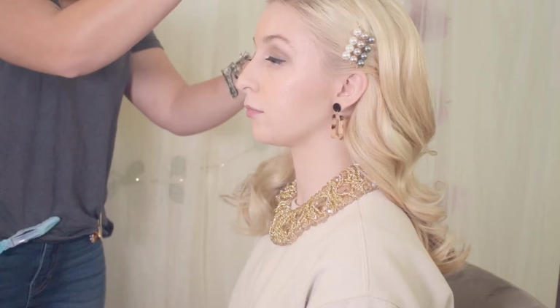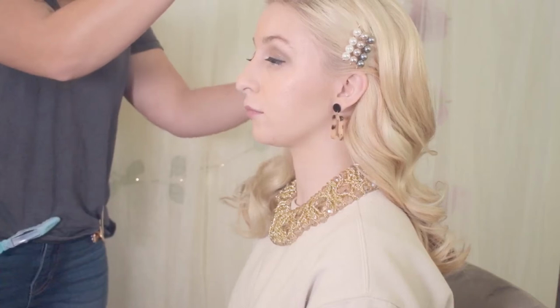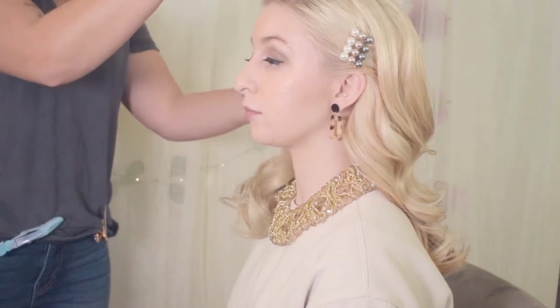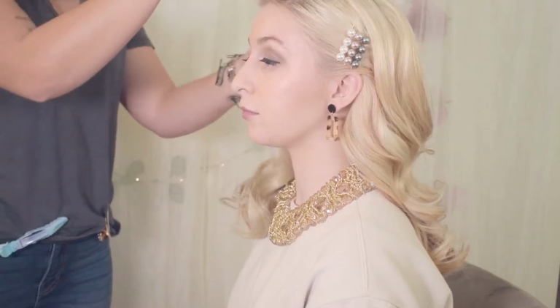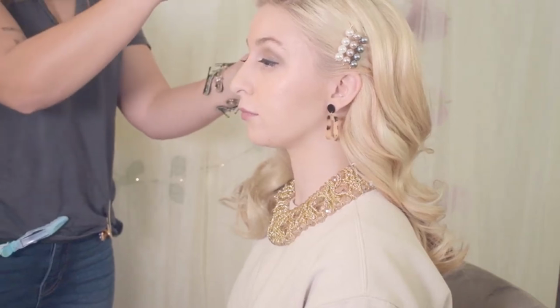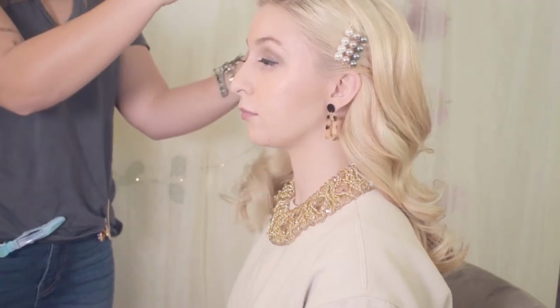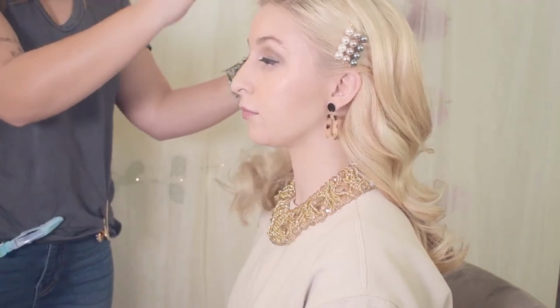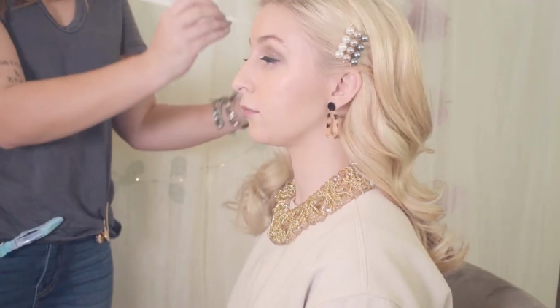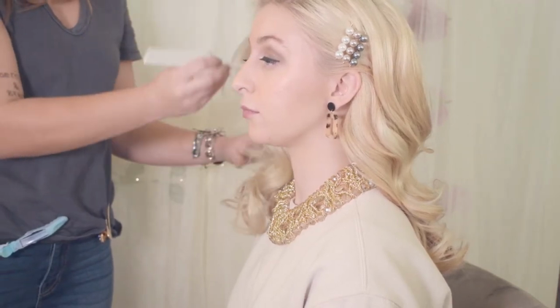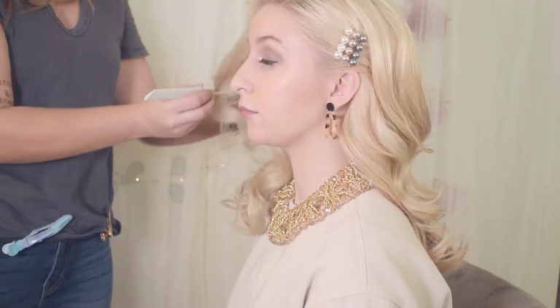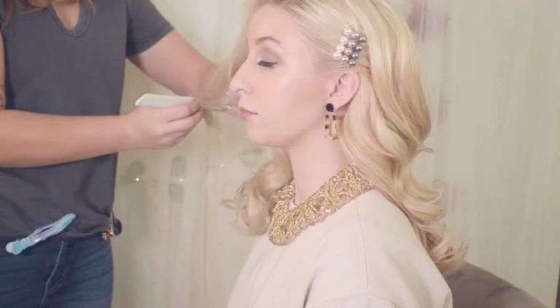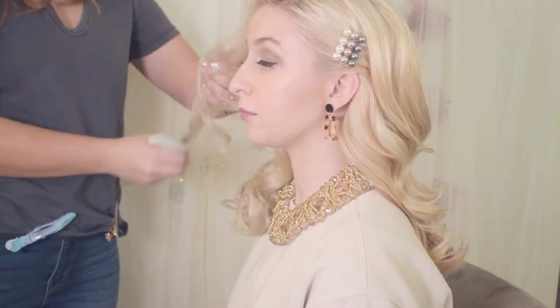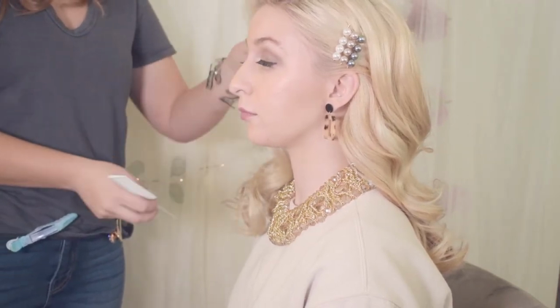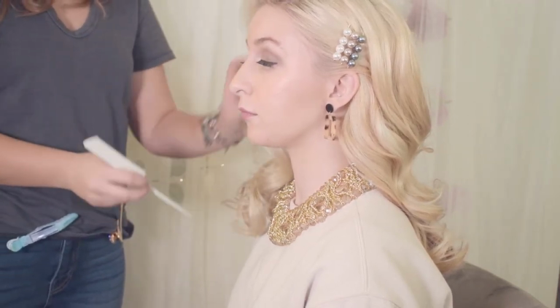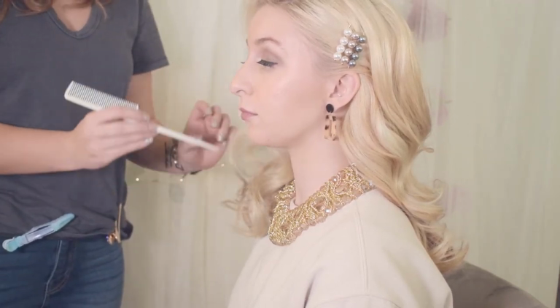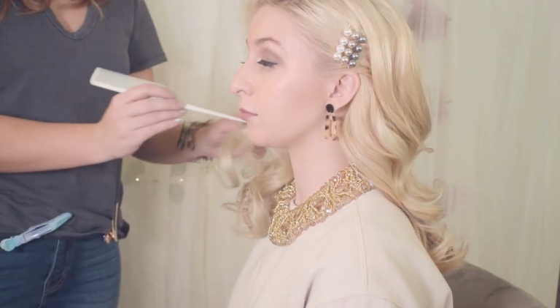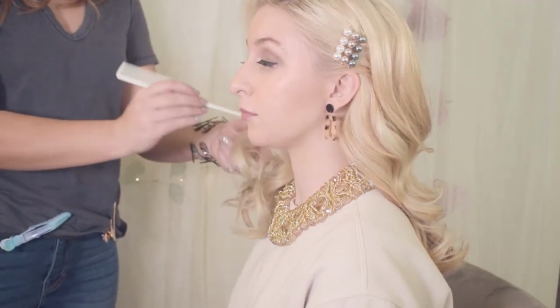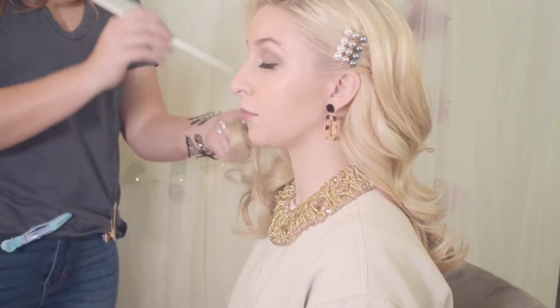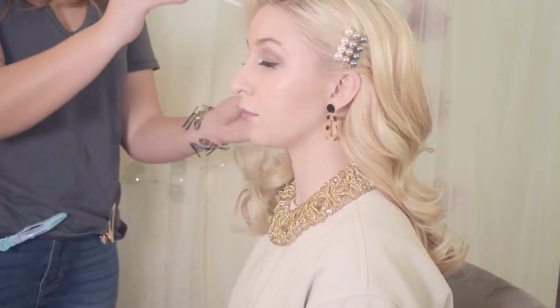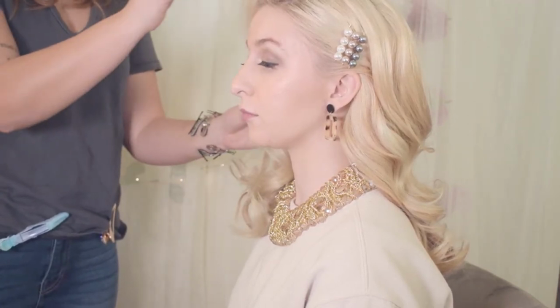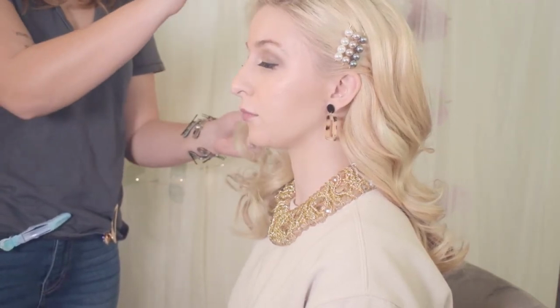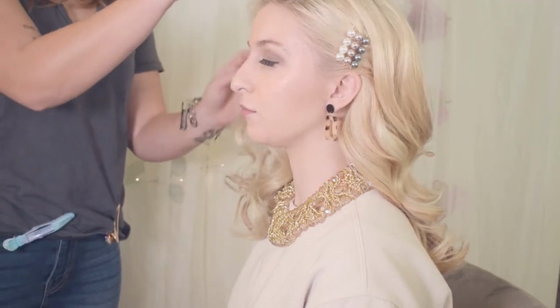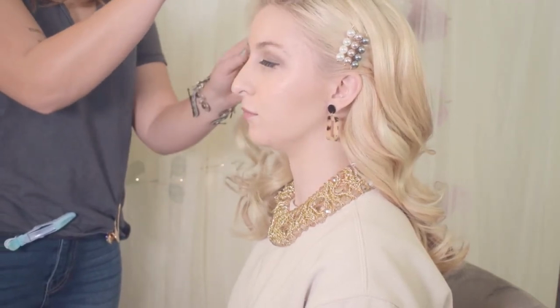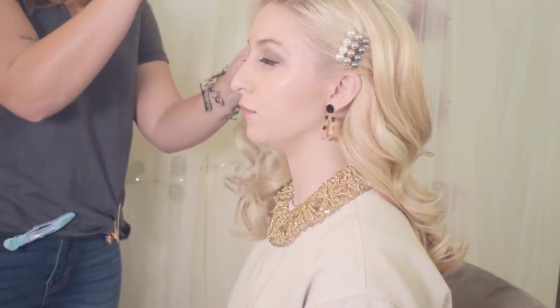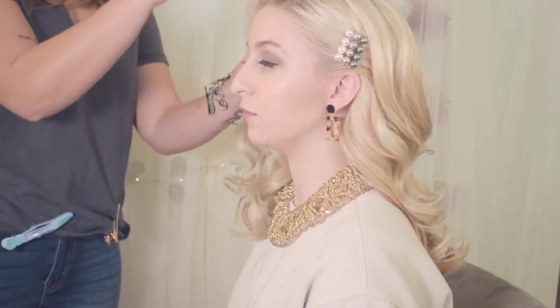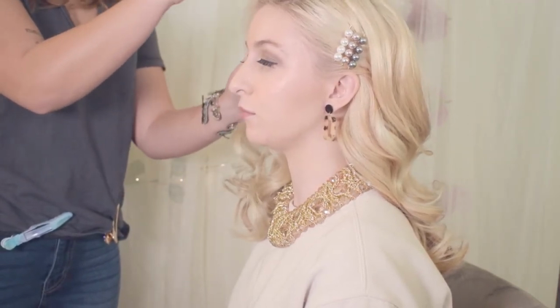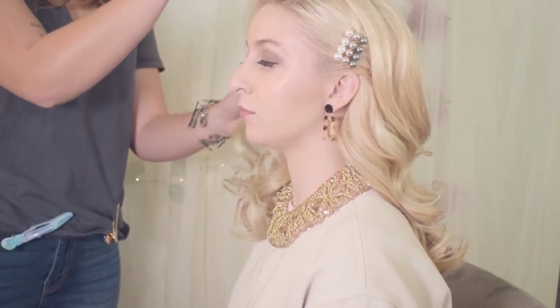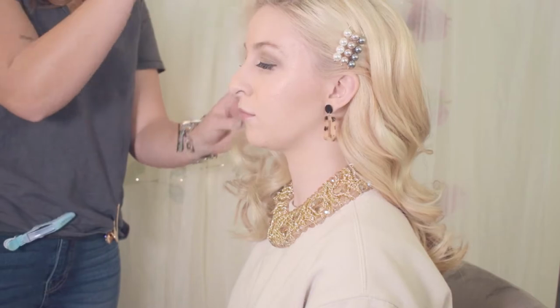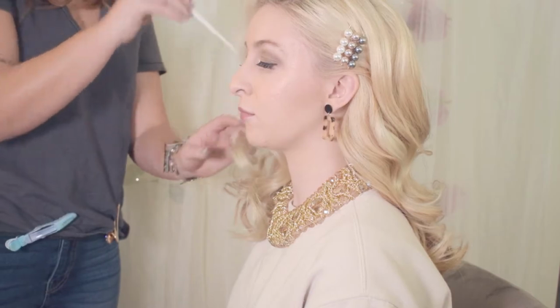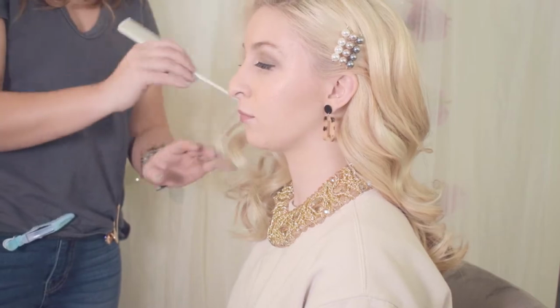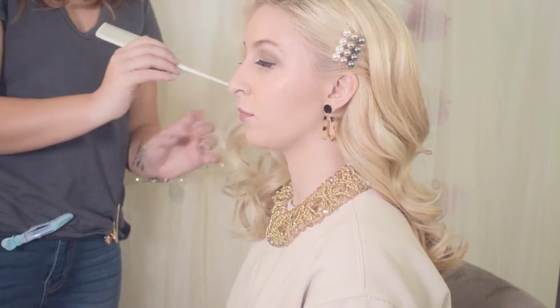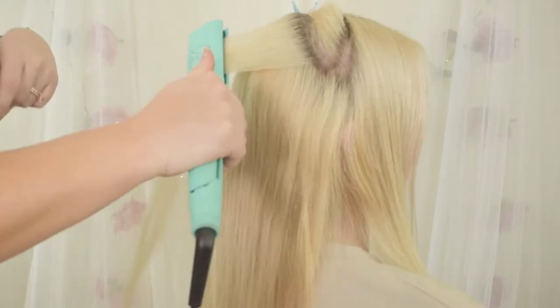Hey guys, this is a quick video today, but we're going to do some glam waves with these pearly accents, so let's begin.